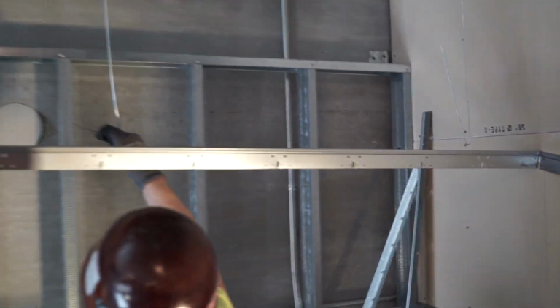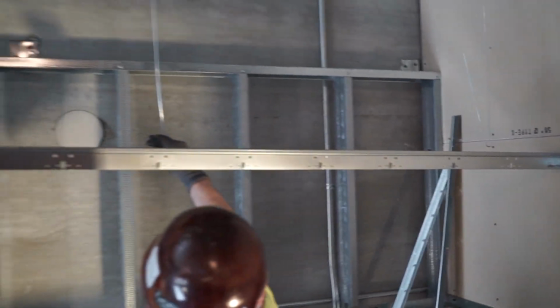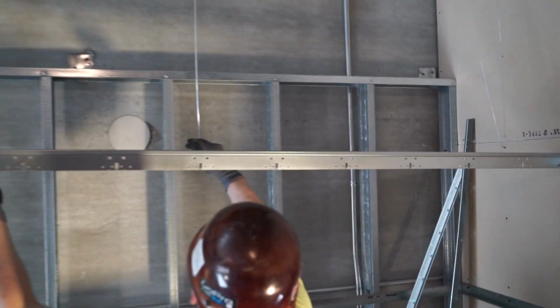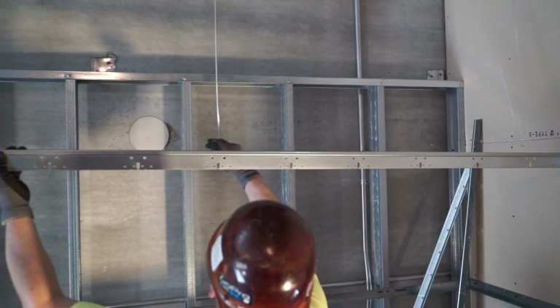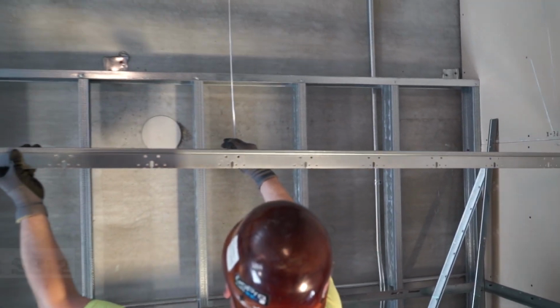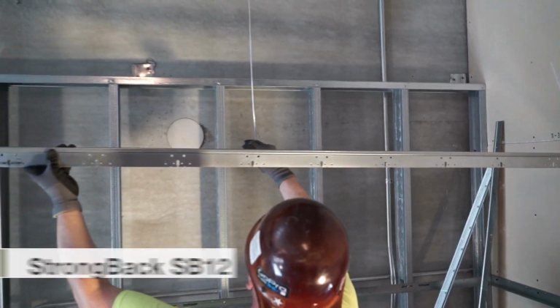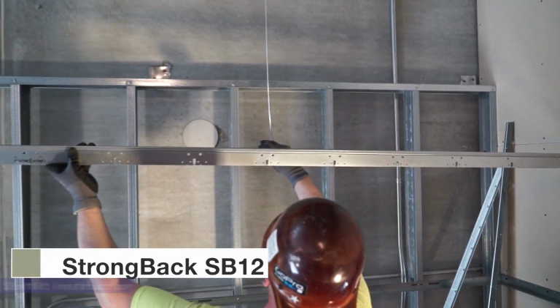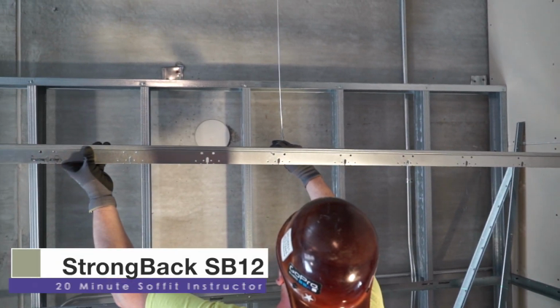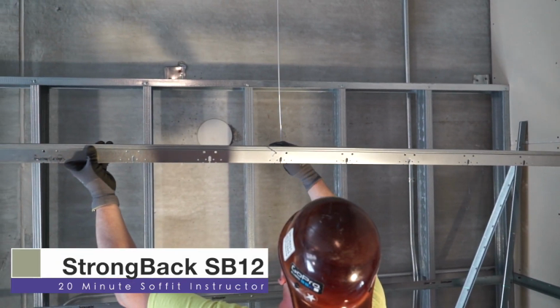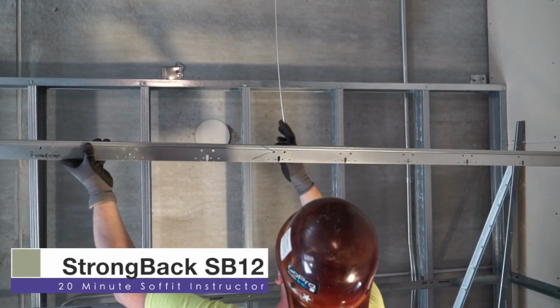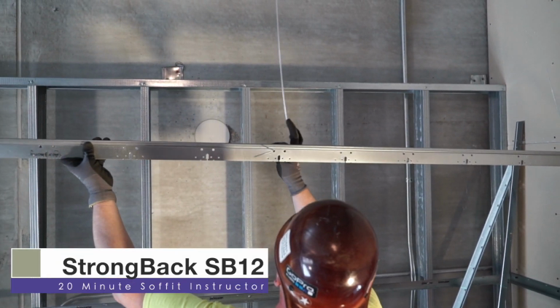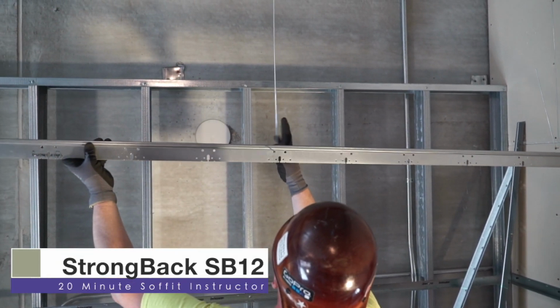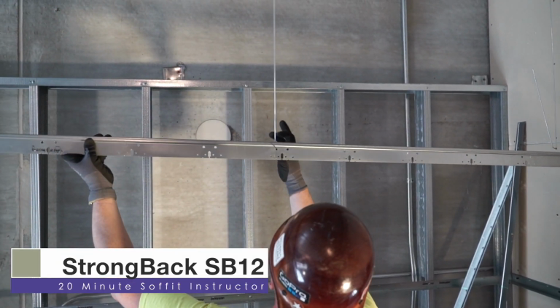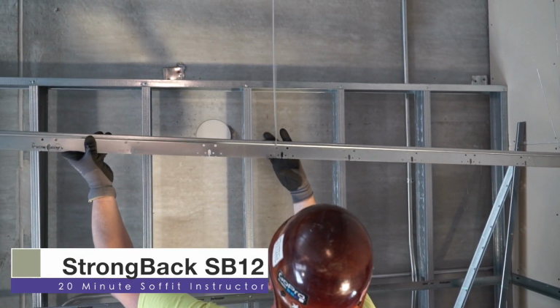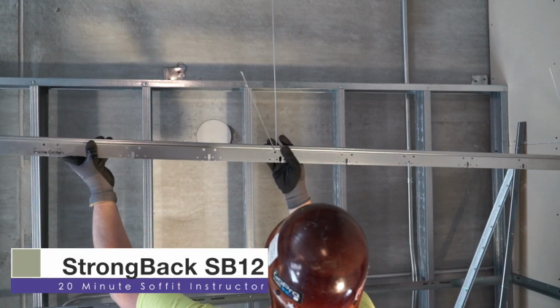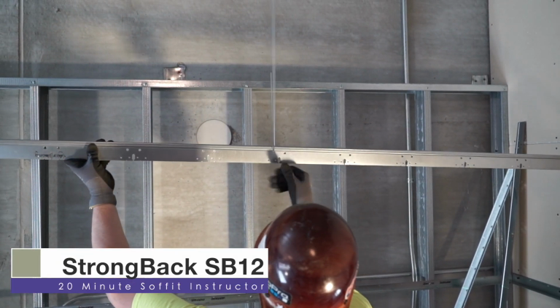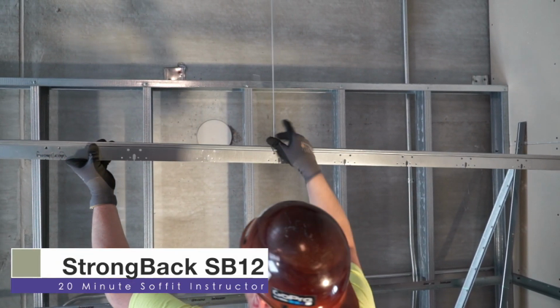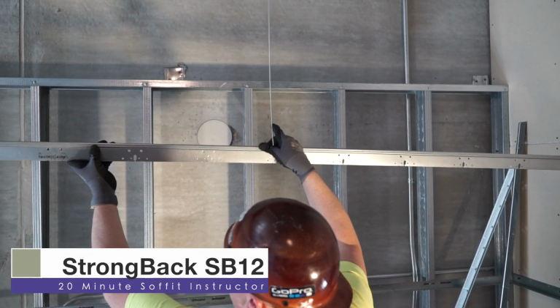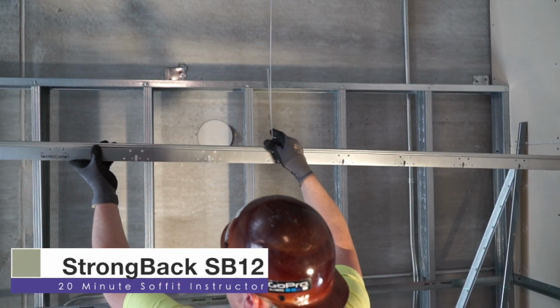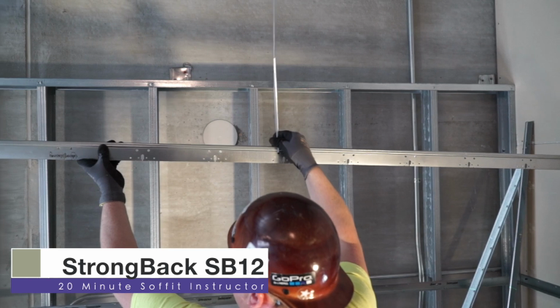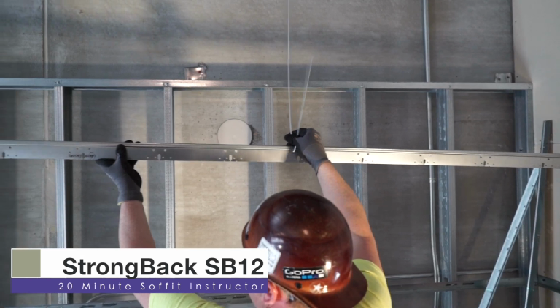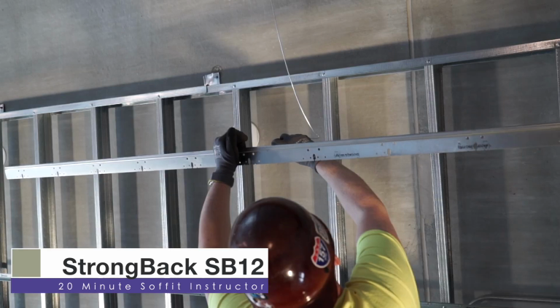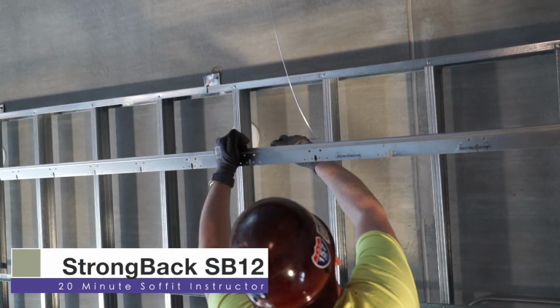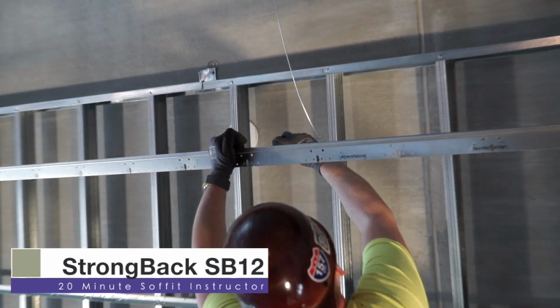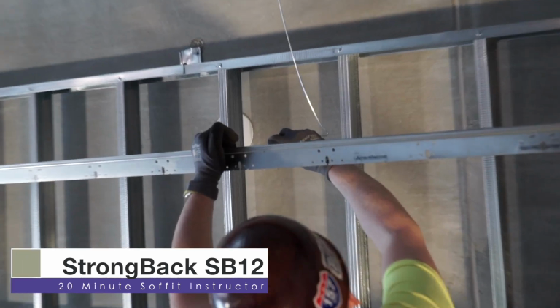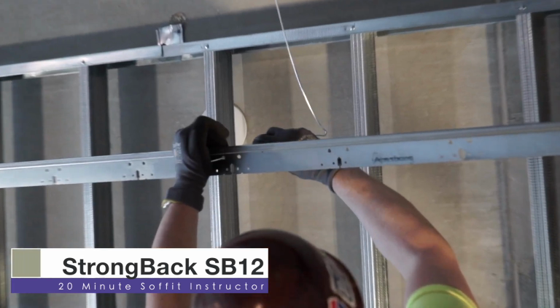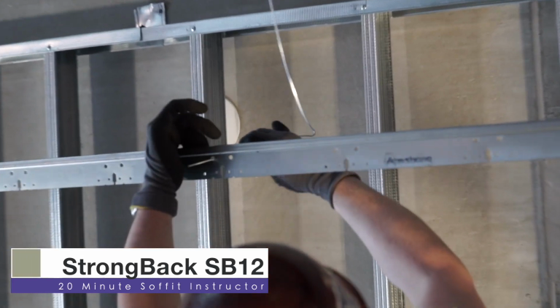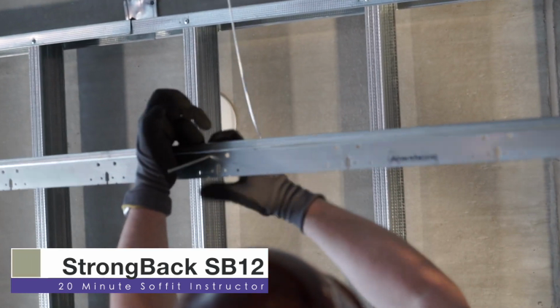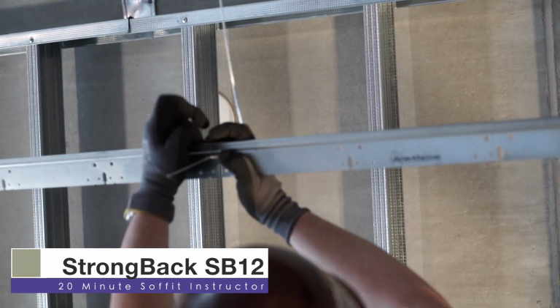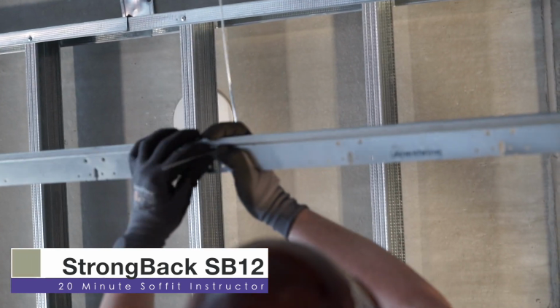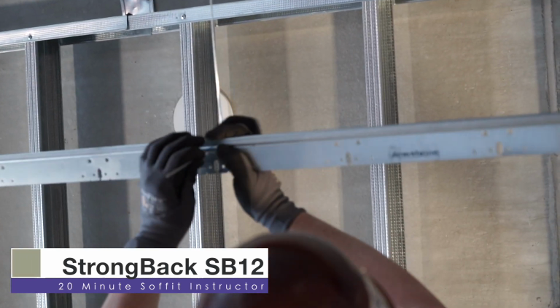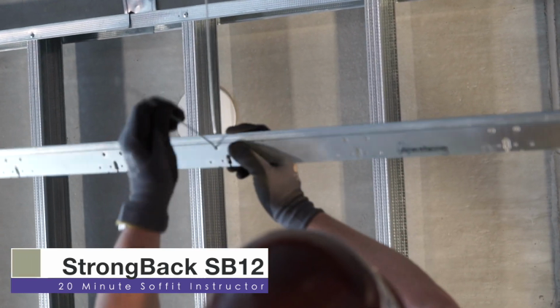First, we are installing Strongback SB12, which is what we will suspend our framing tees from.